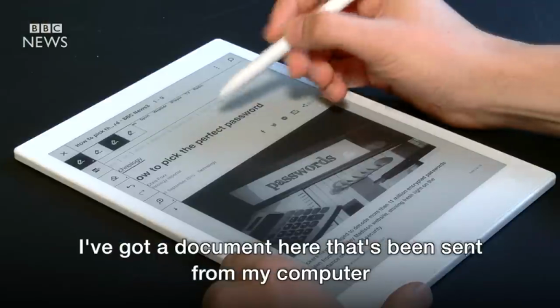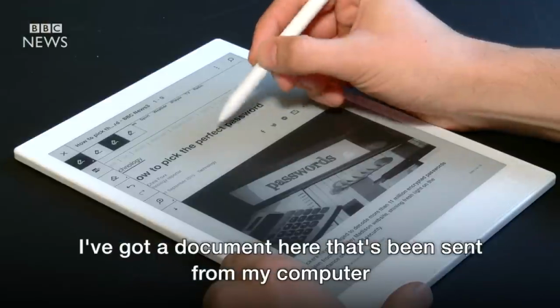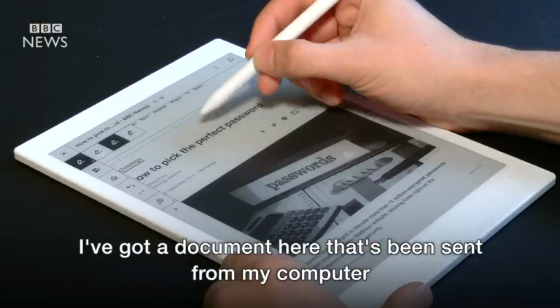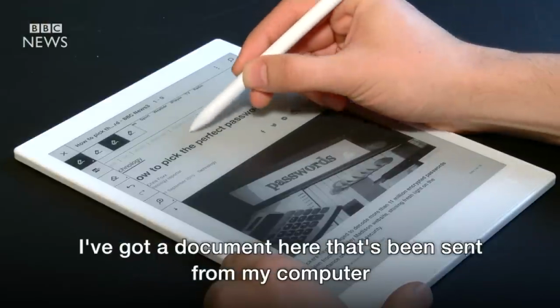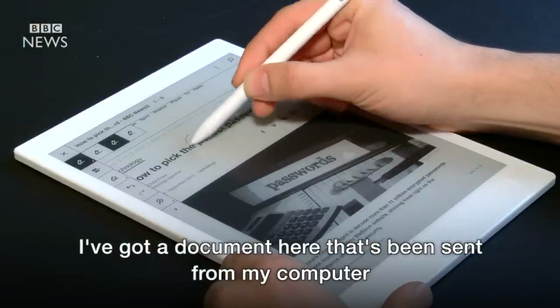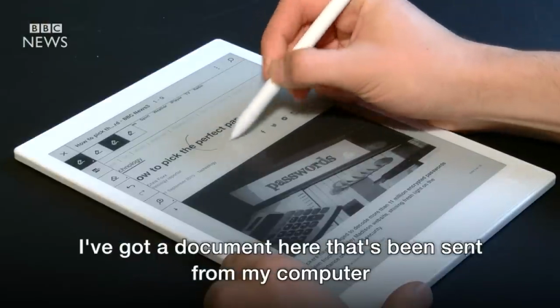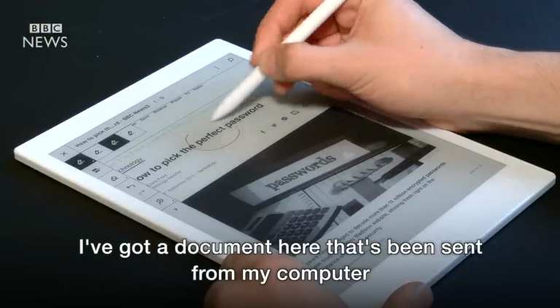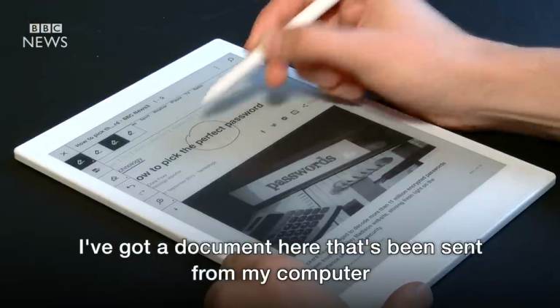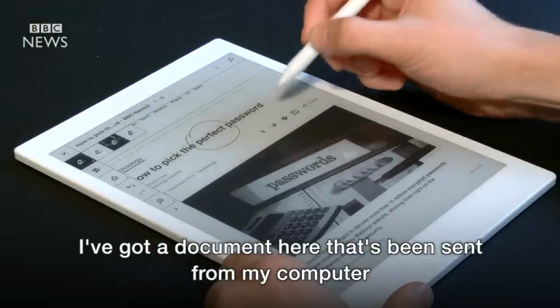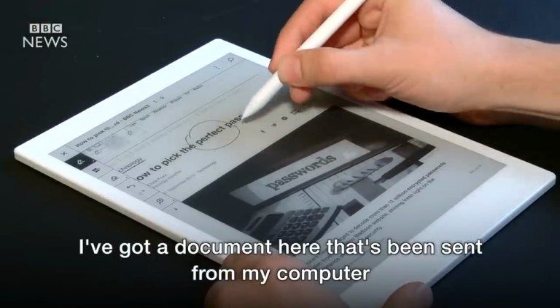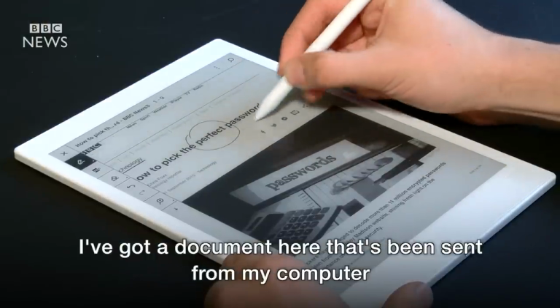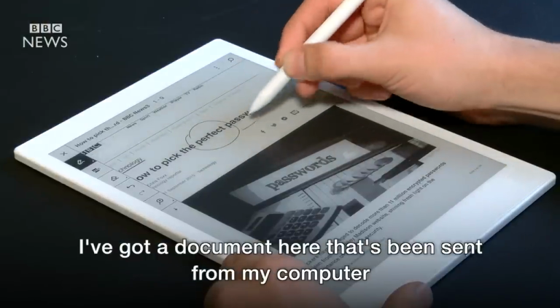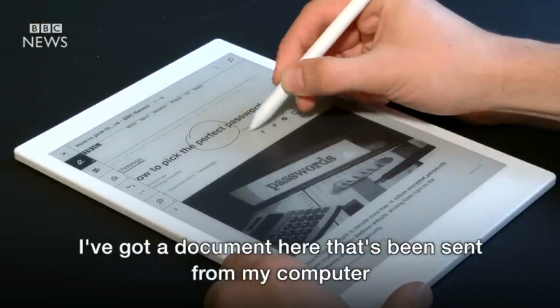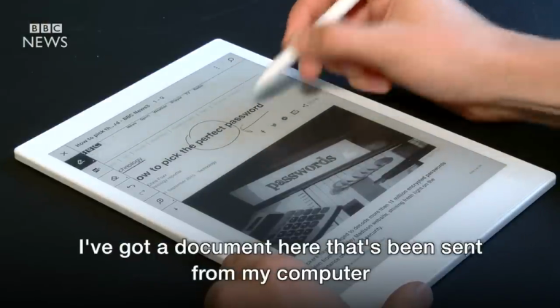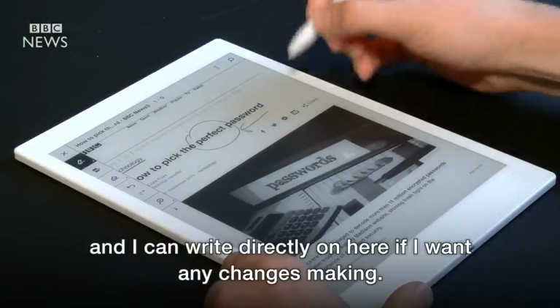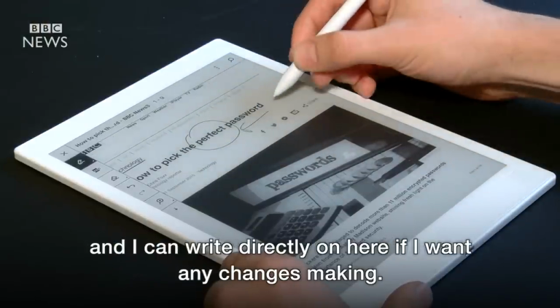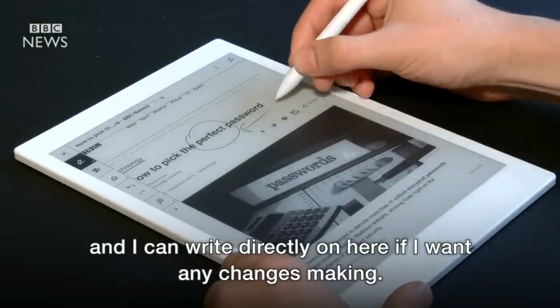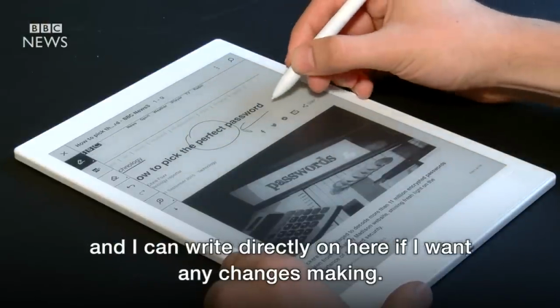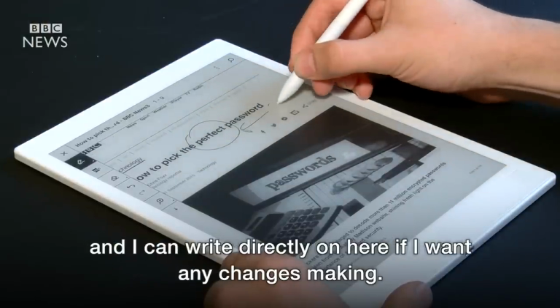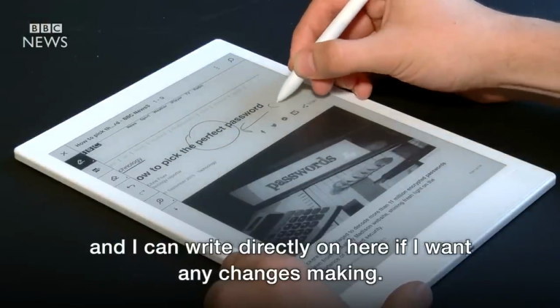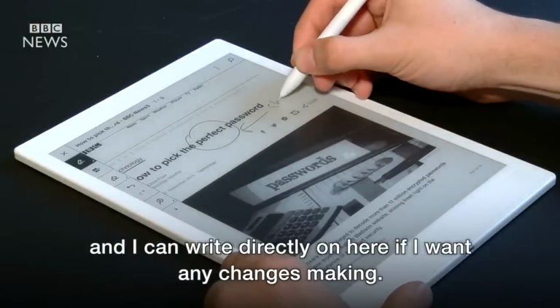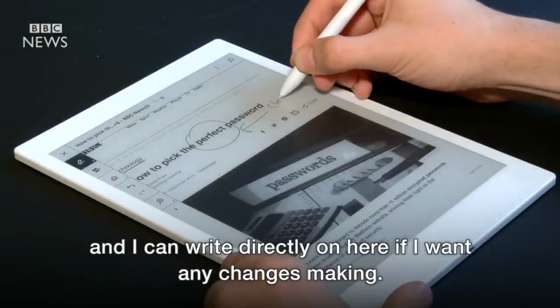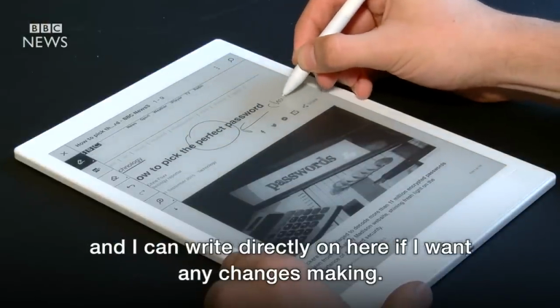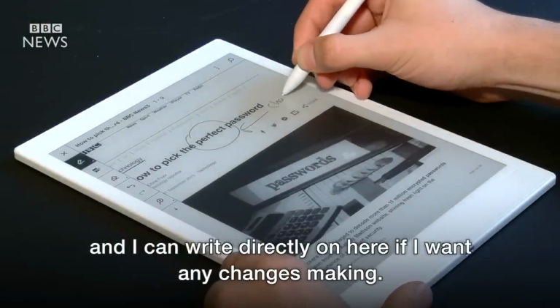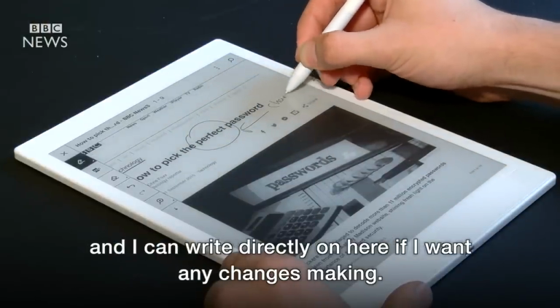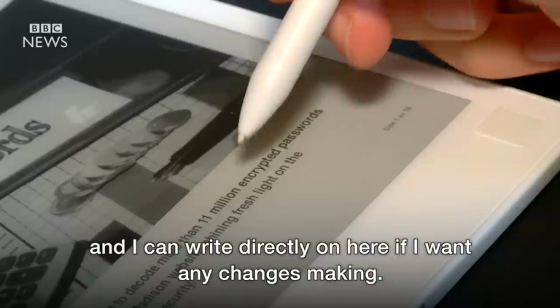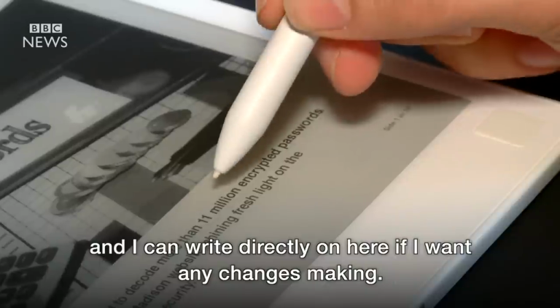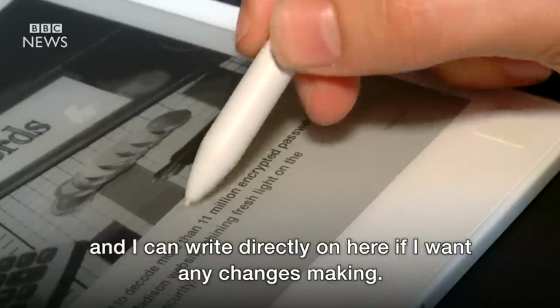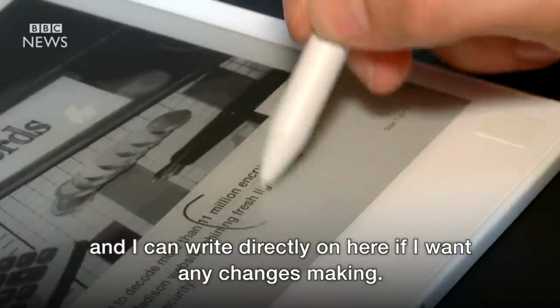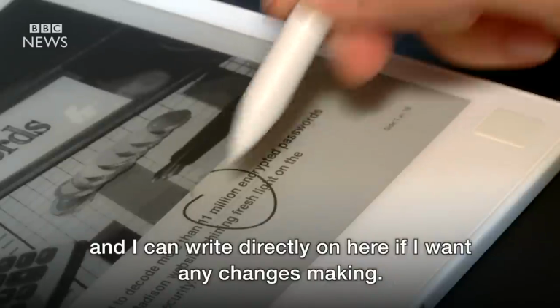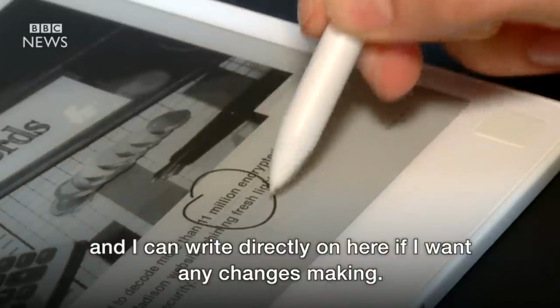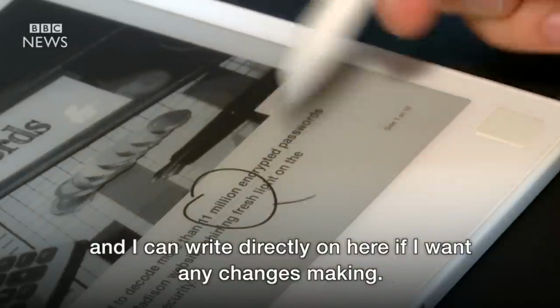I've got a document here that's been sent from my computer and I can write directly on here if I want any changes making.